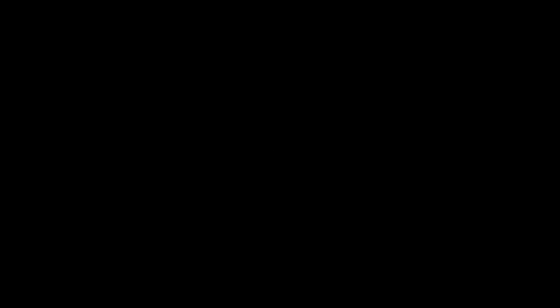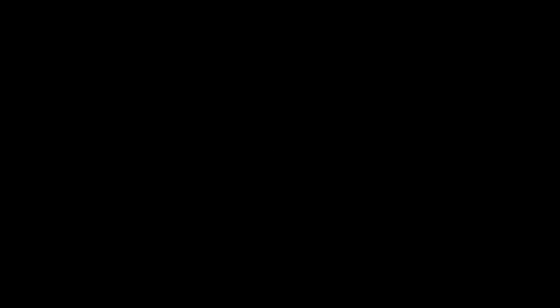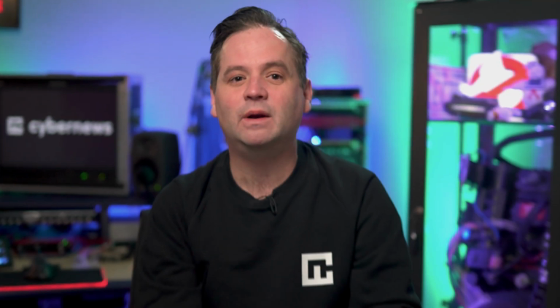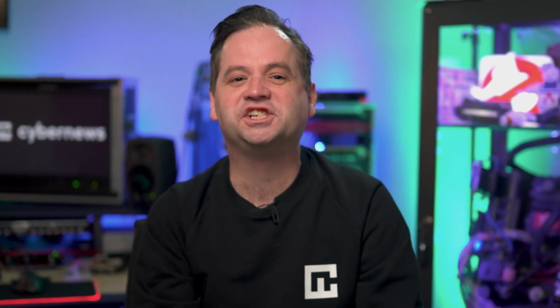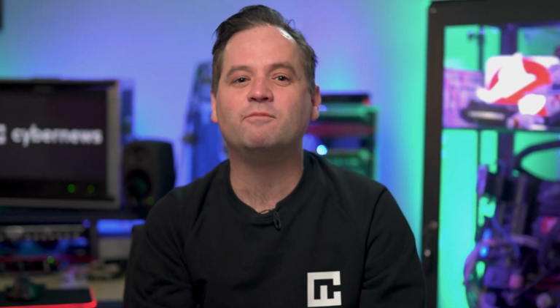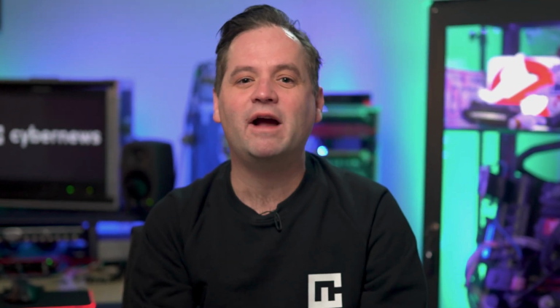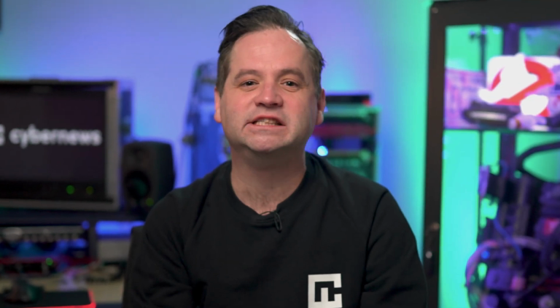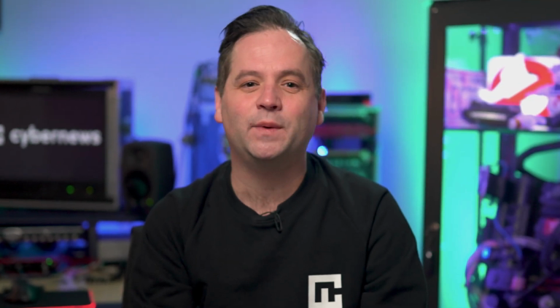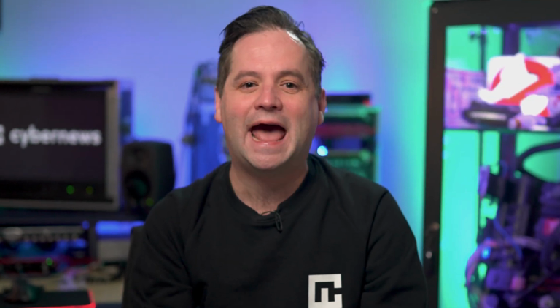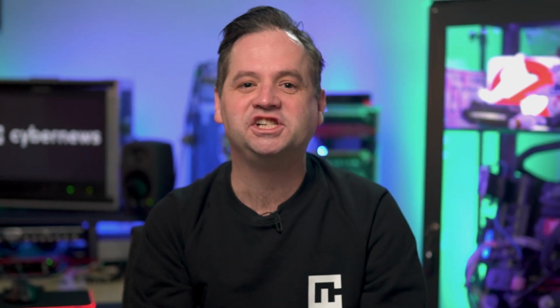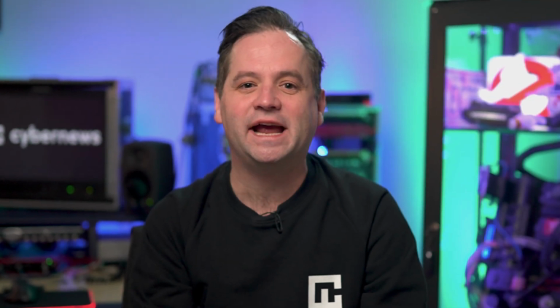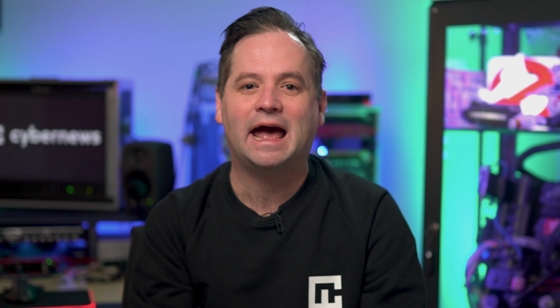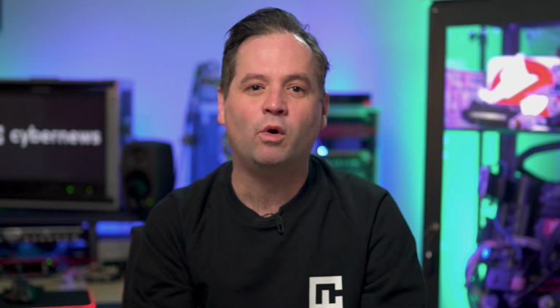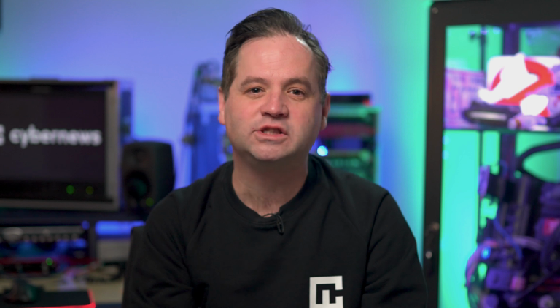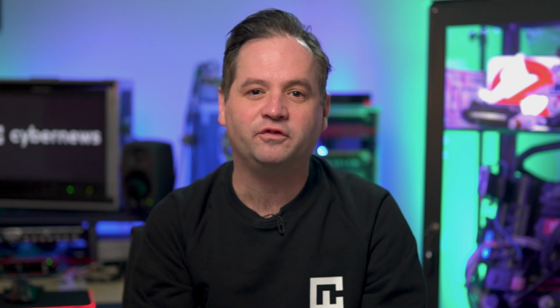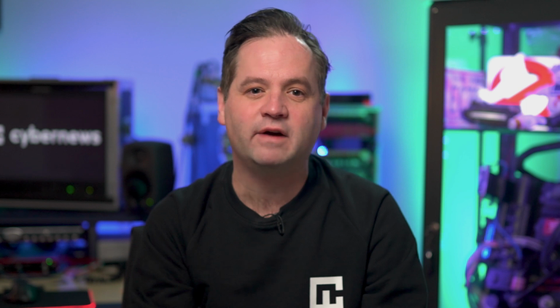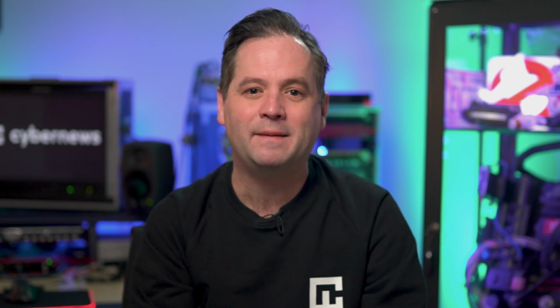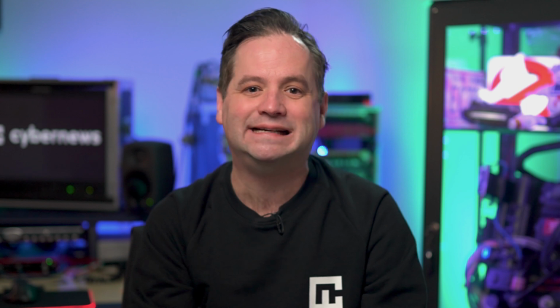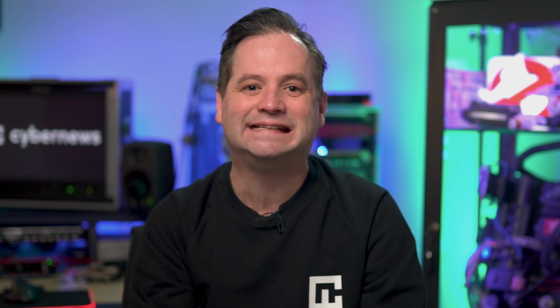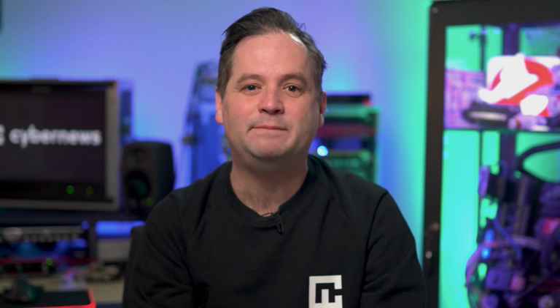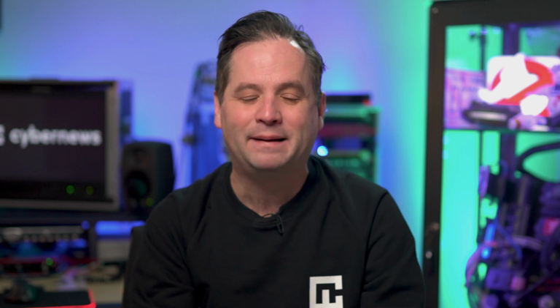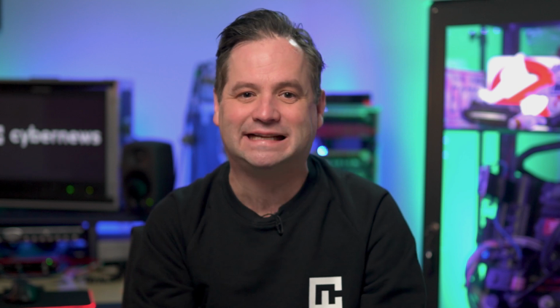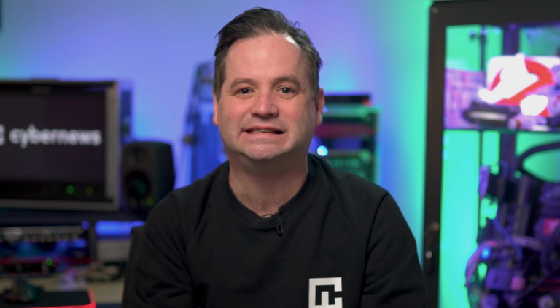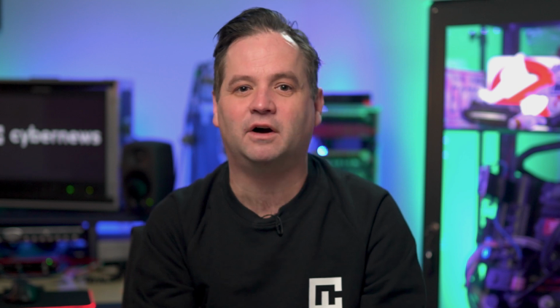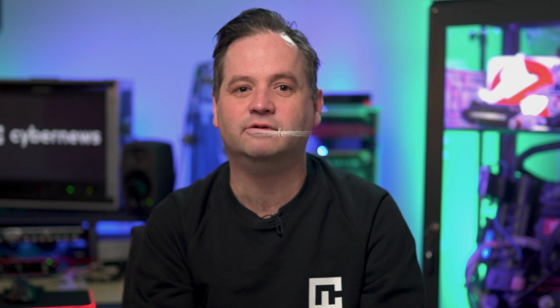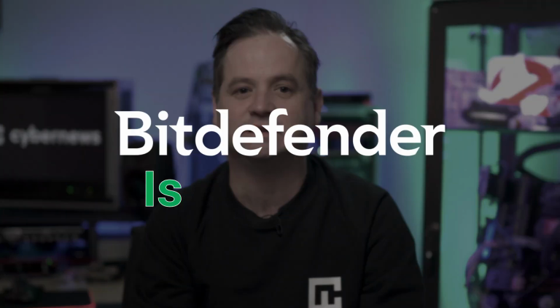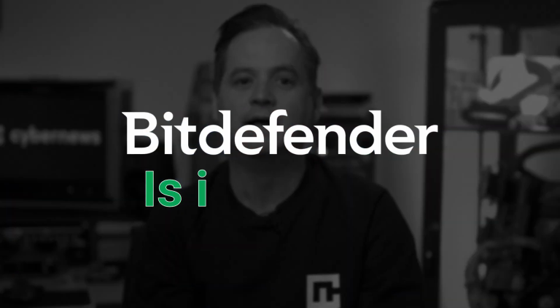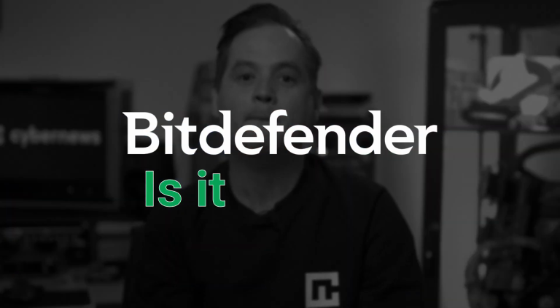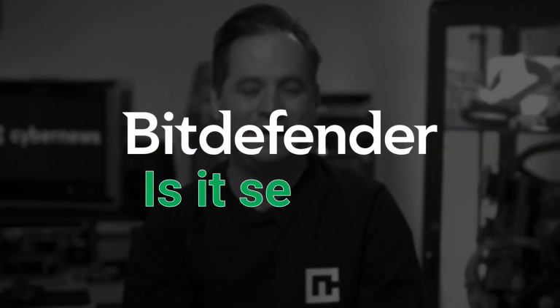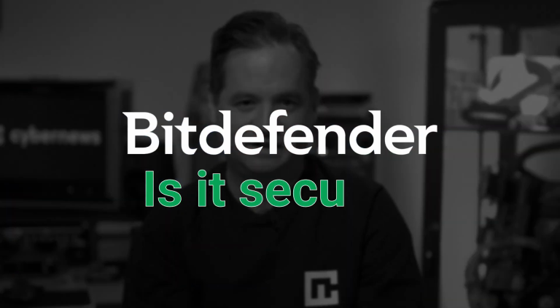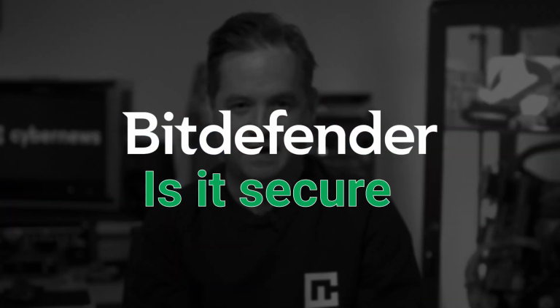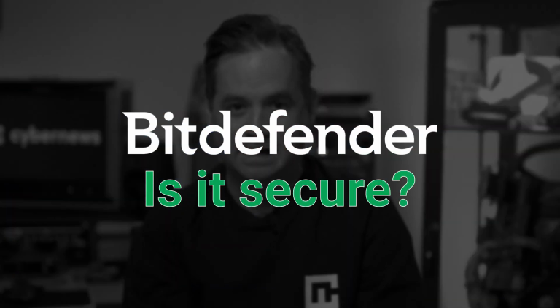So let's jump right into it and check out what is often recommended as the best antivirus: Bitdefender.